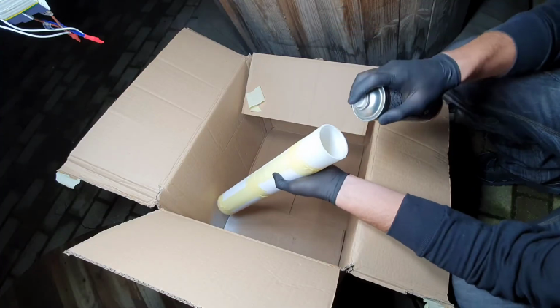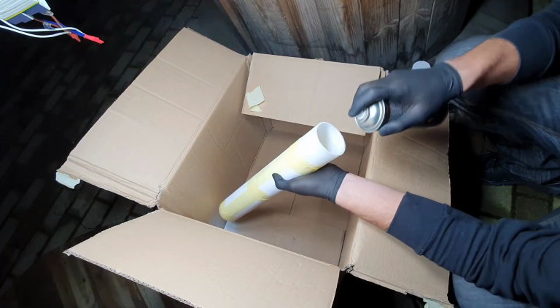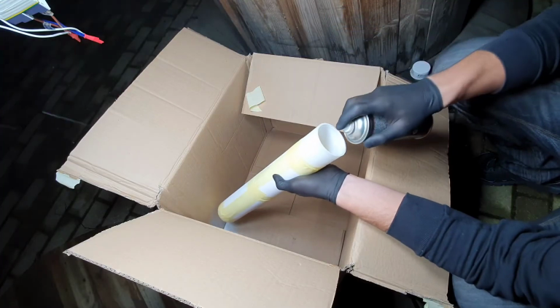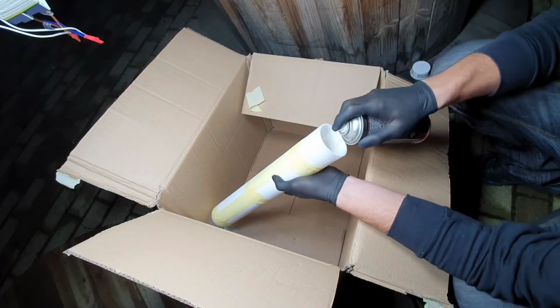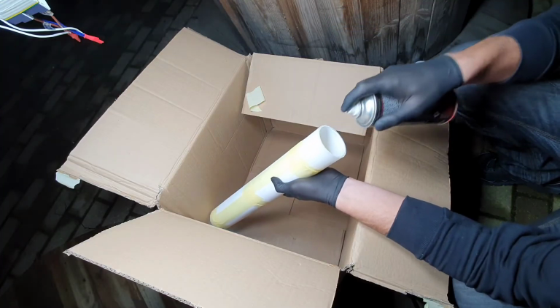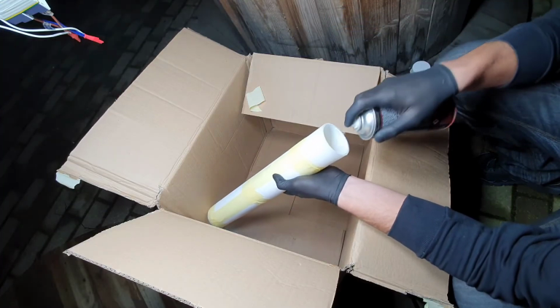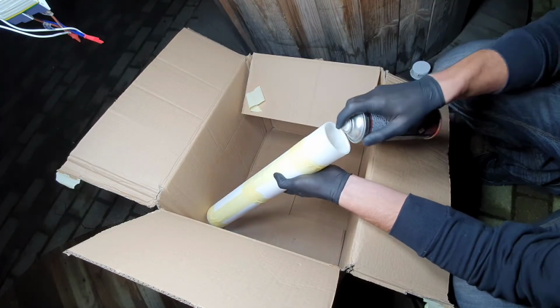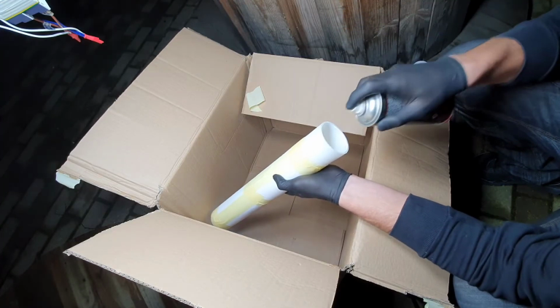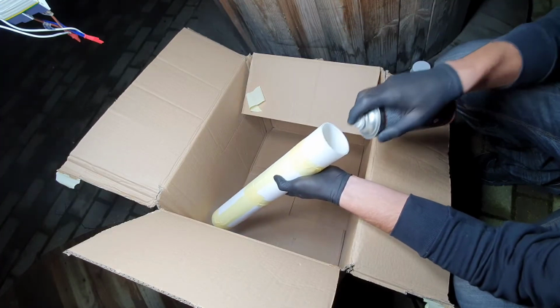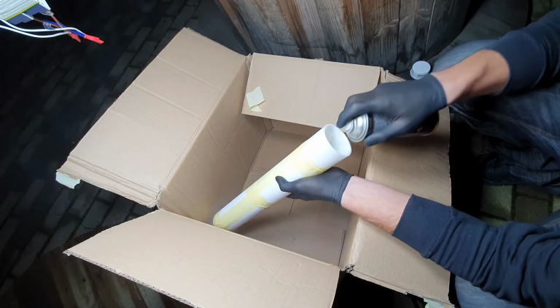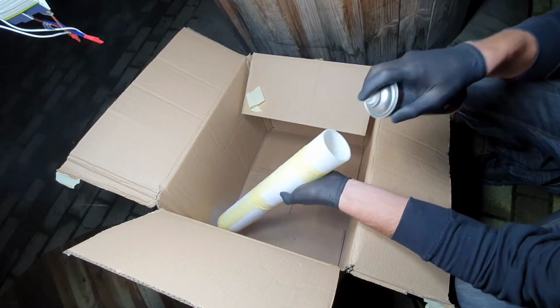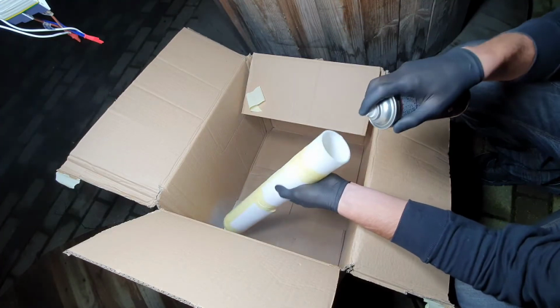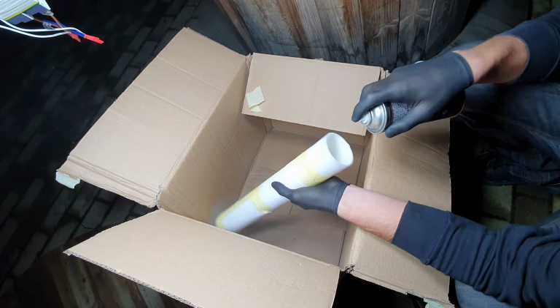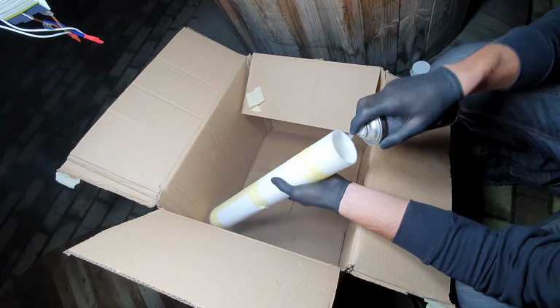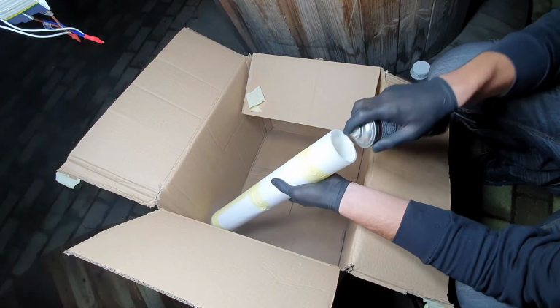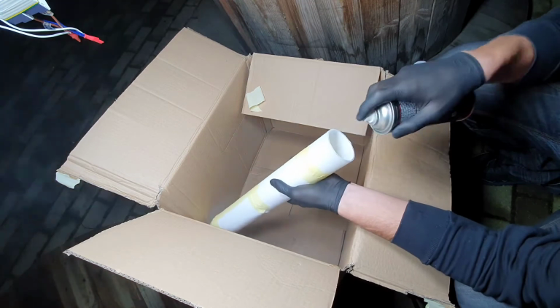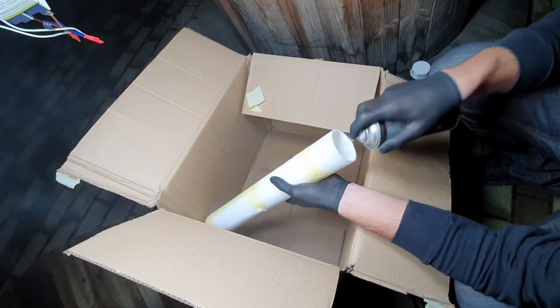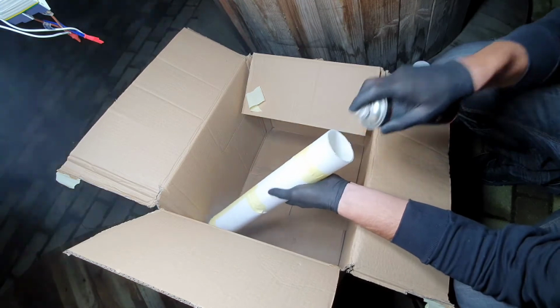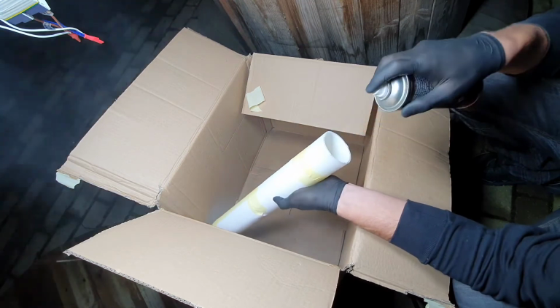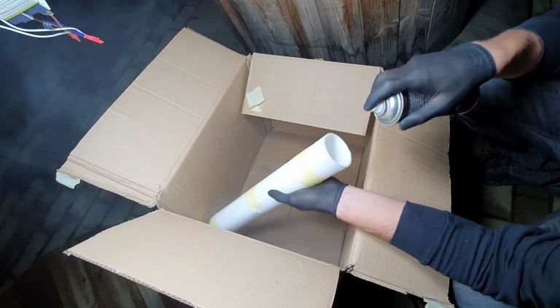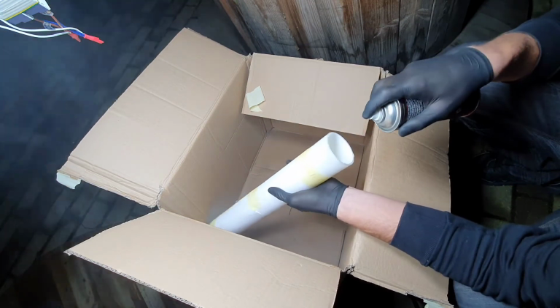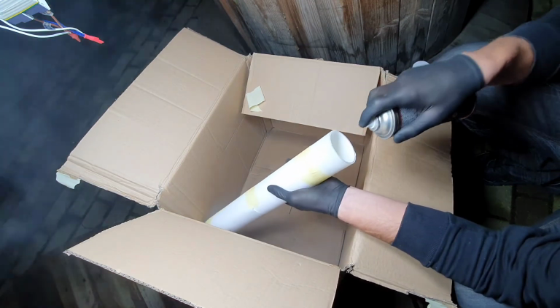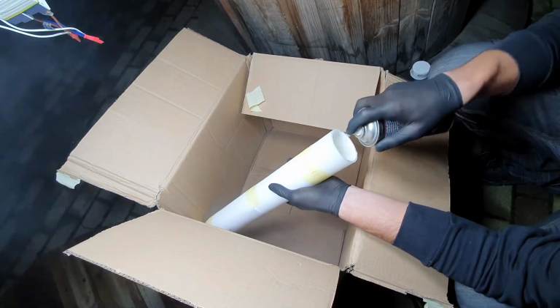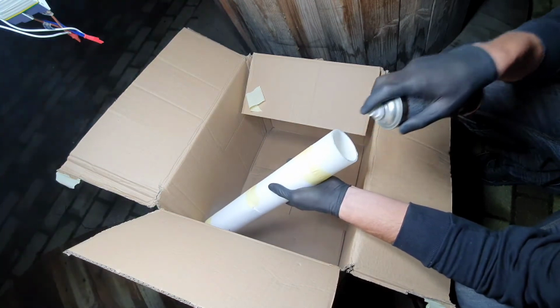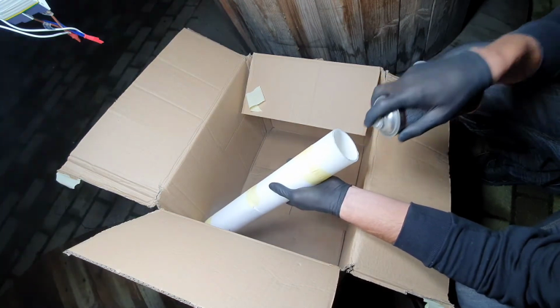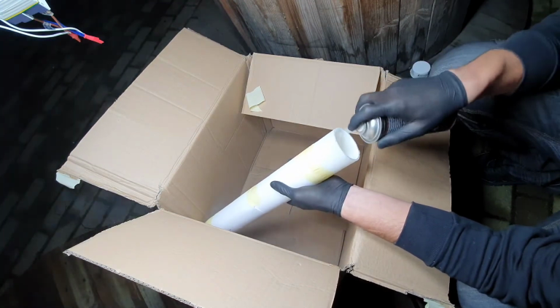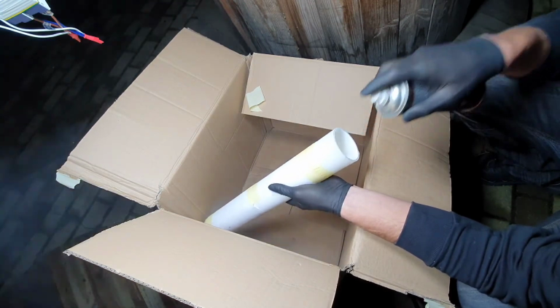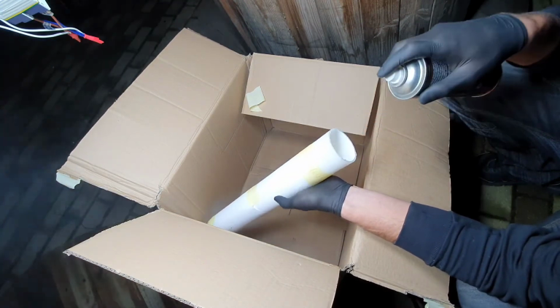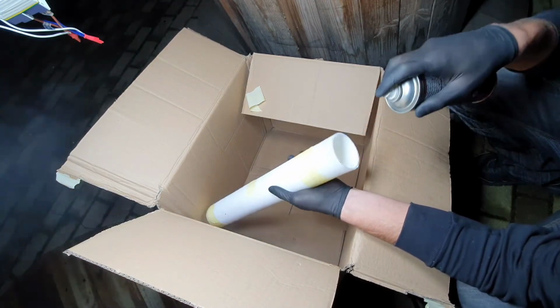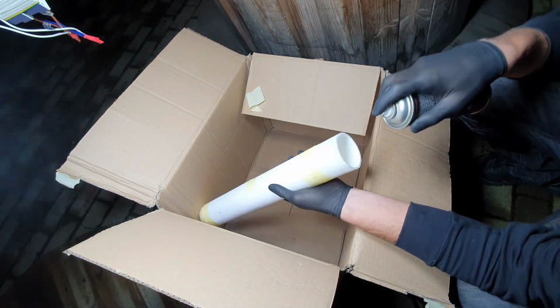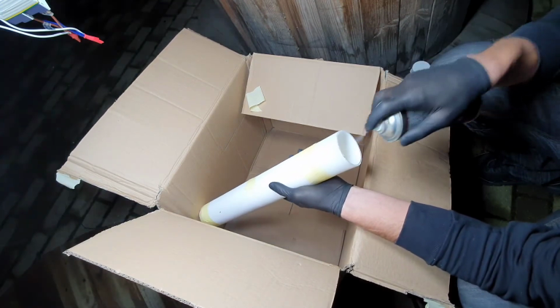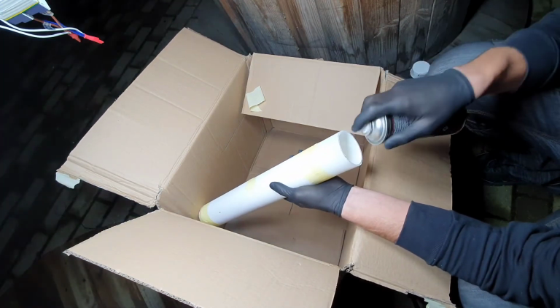Now I paint the tube white, only from the inside. This way the outside surface stays nice and glossy.